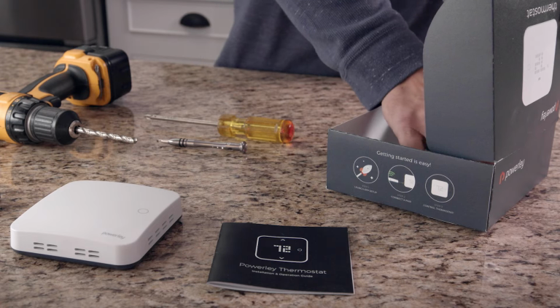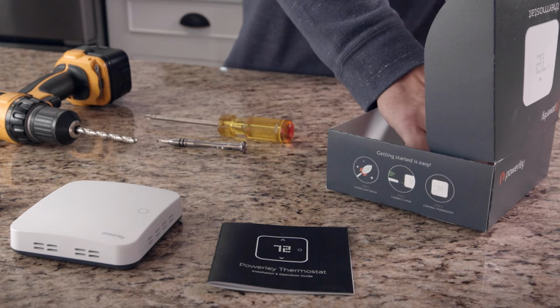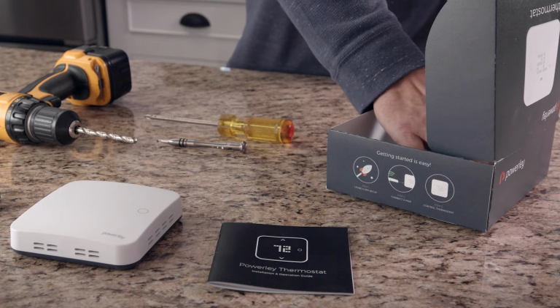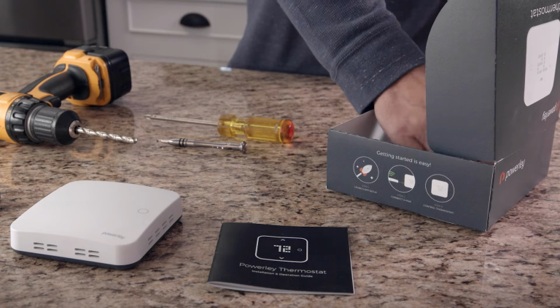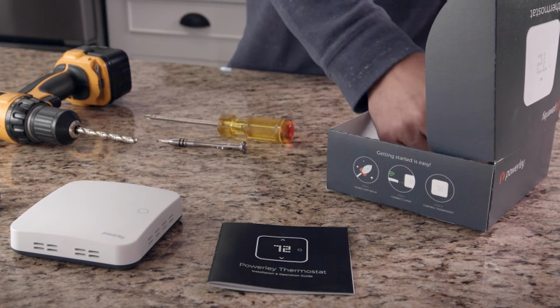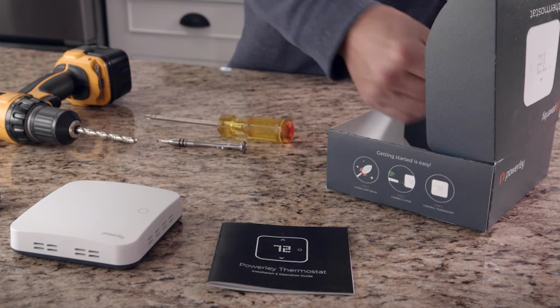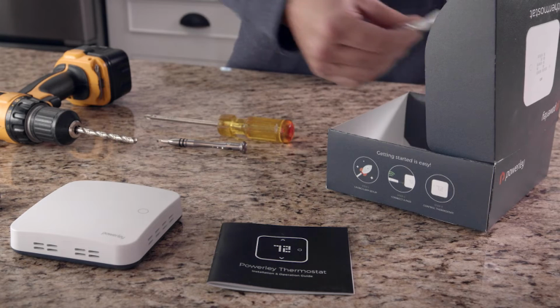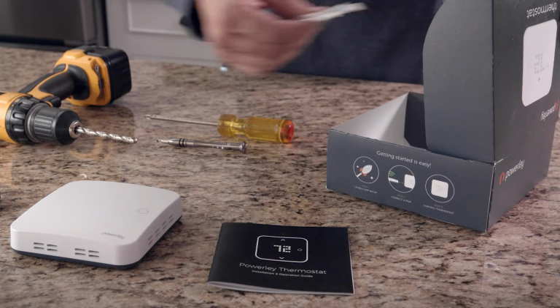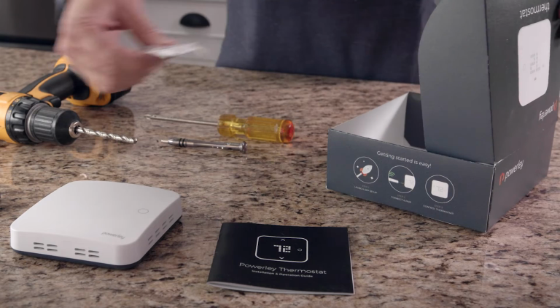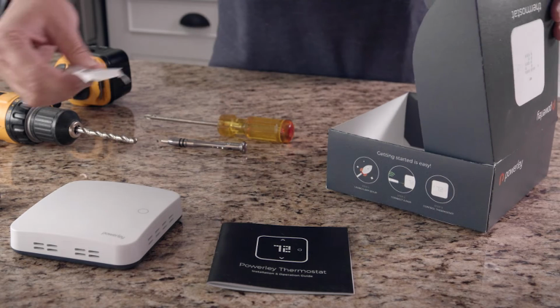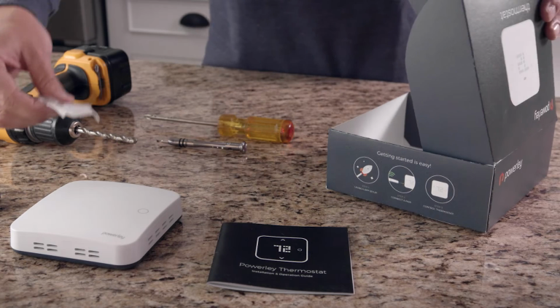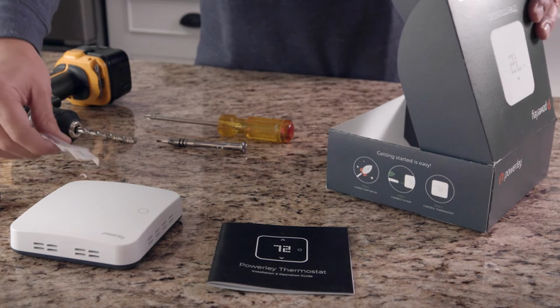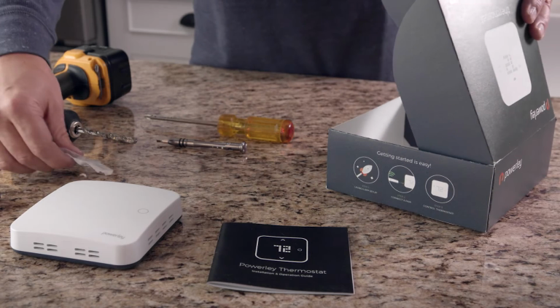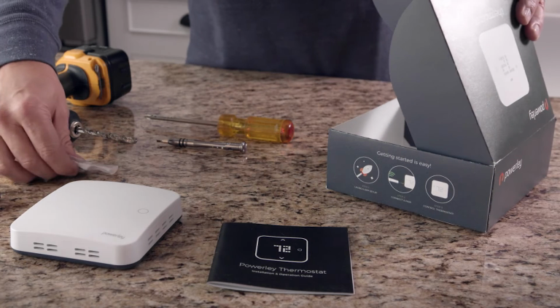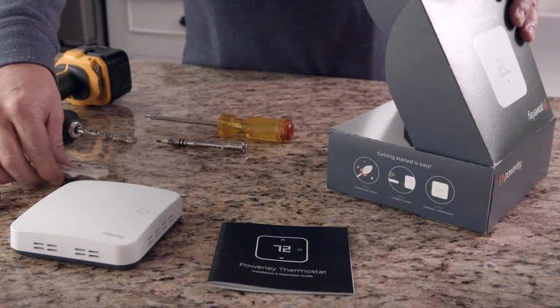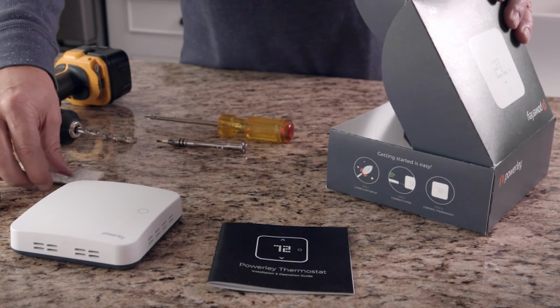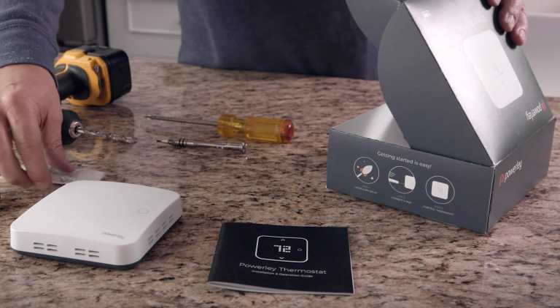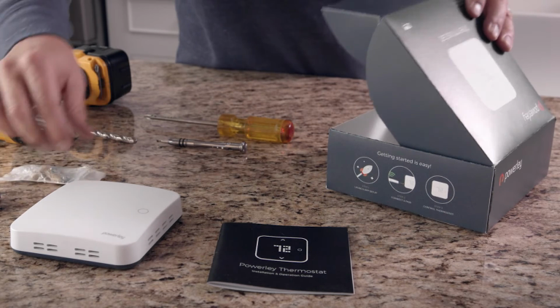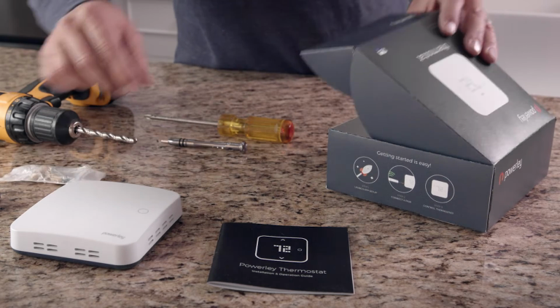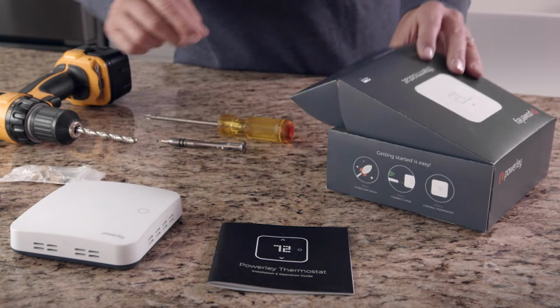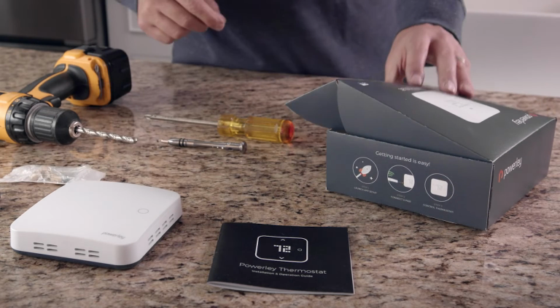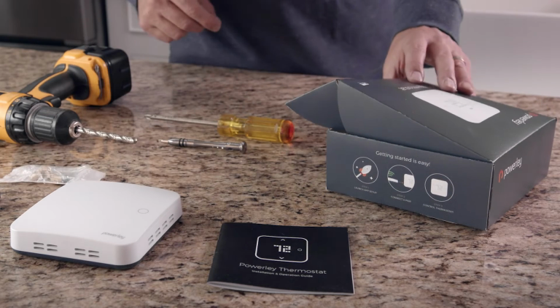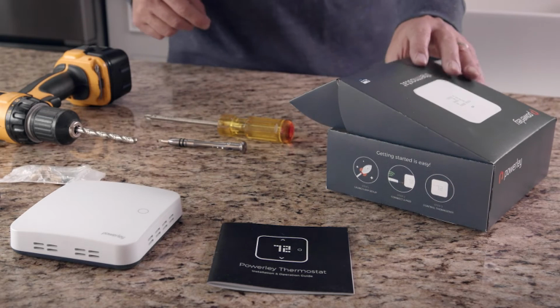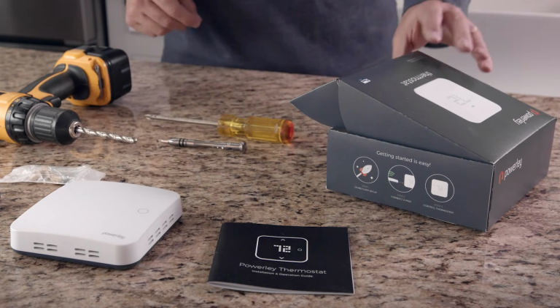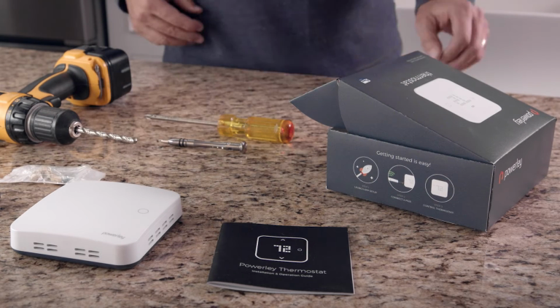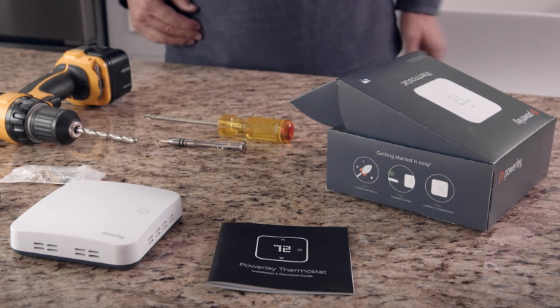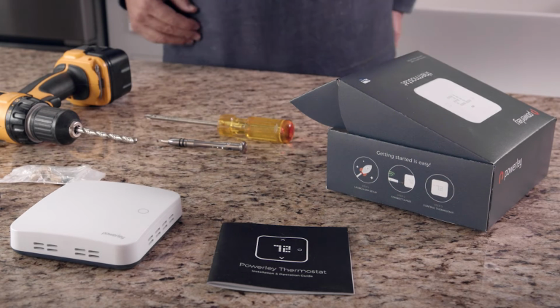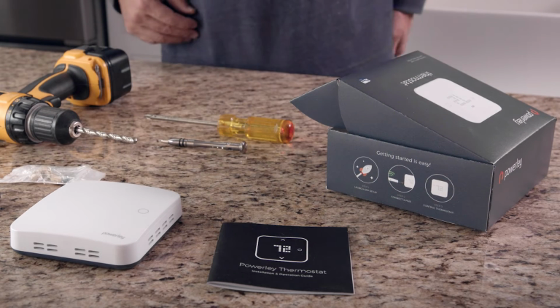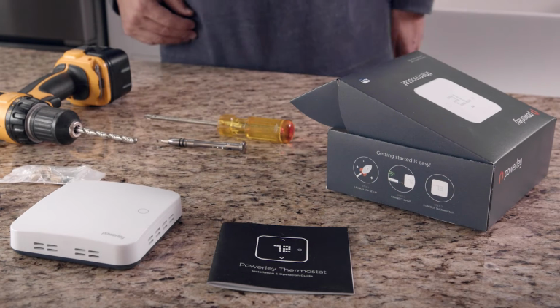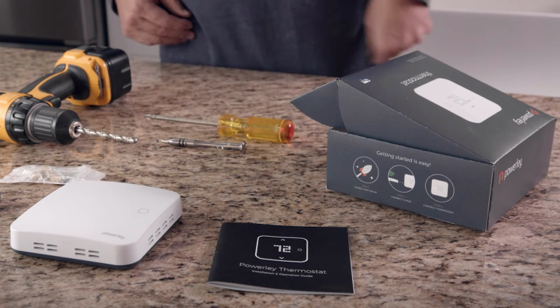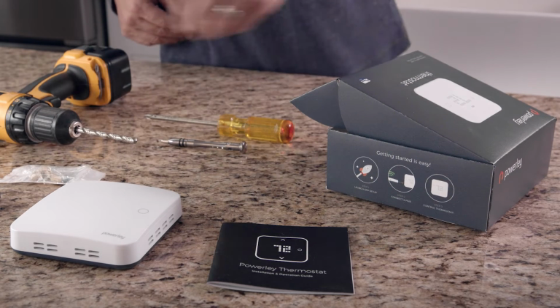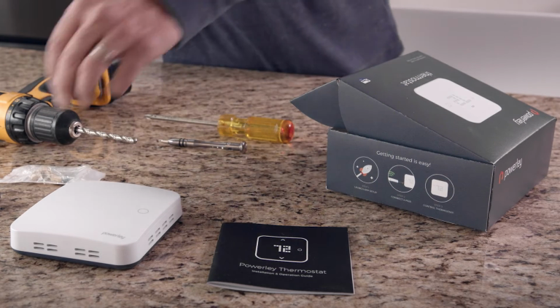First, lay out the items from the box. You should have the smart thermostat and a set of wall anchors and screws.